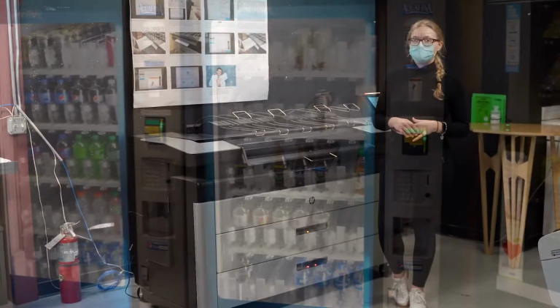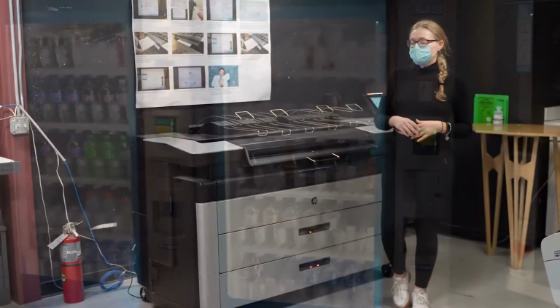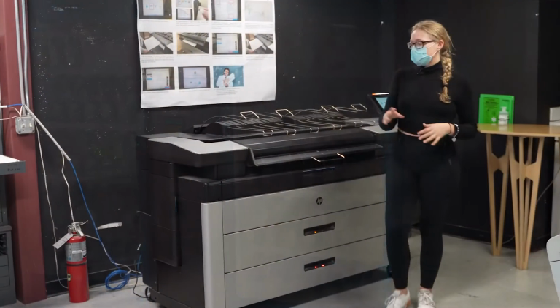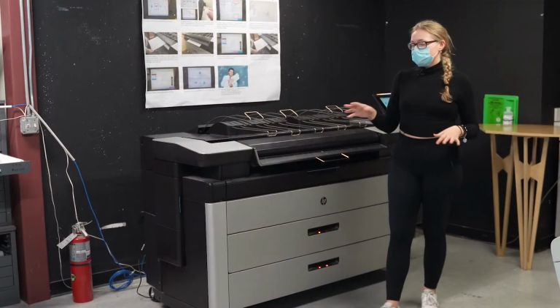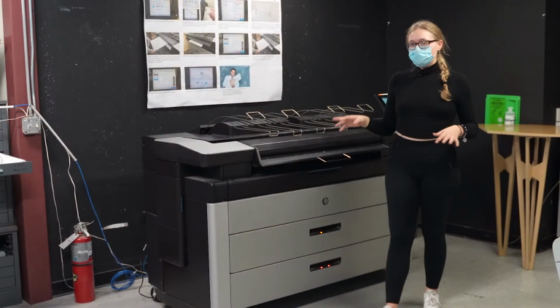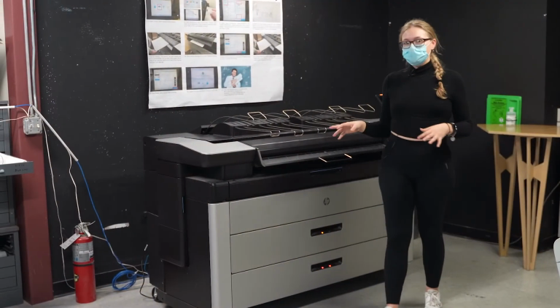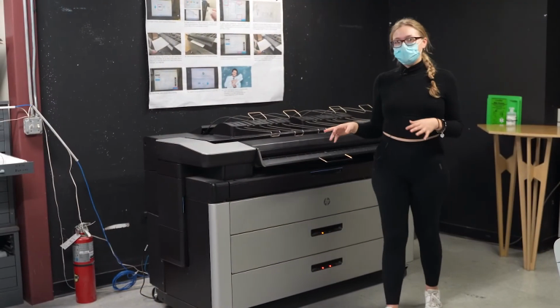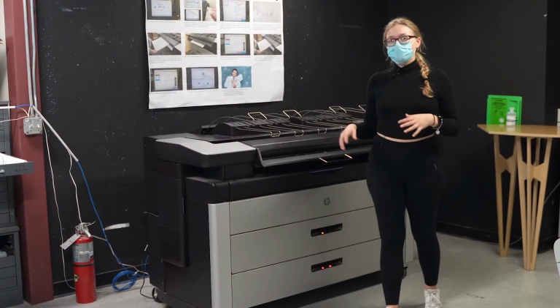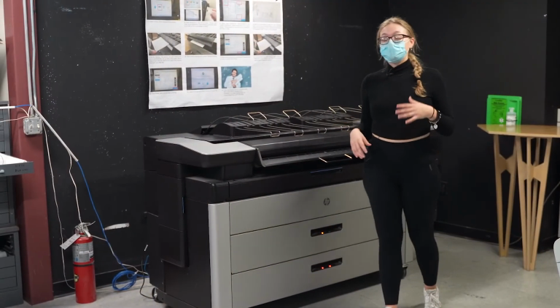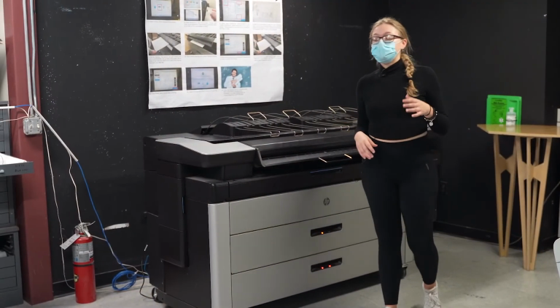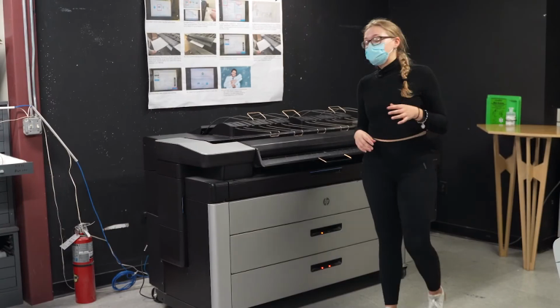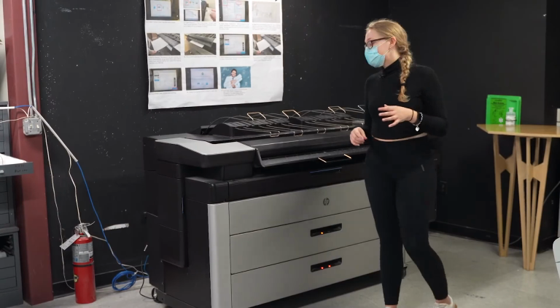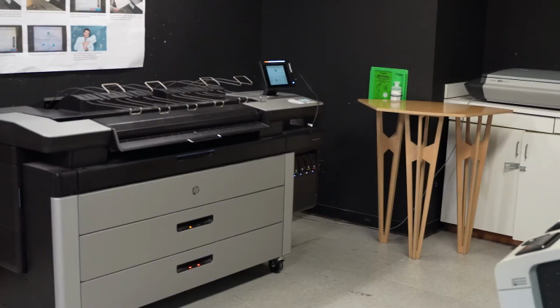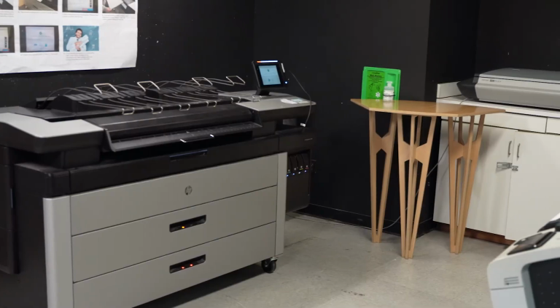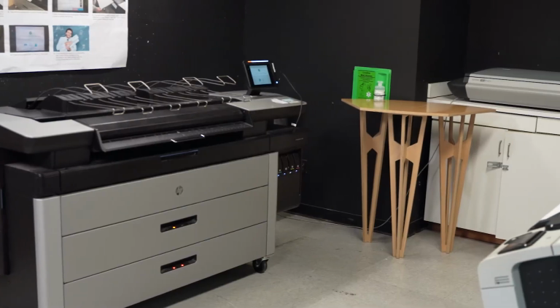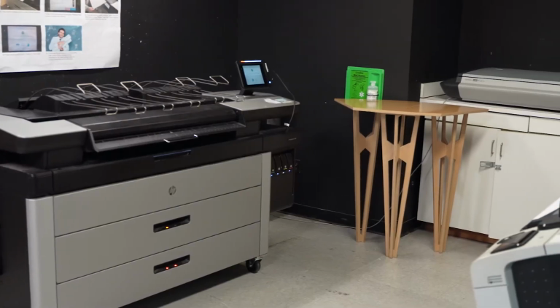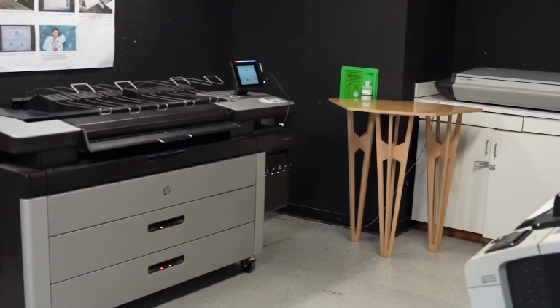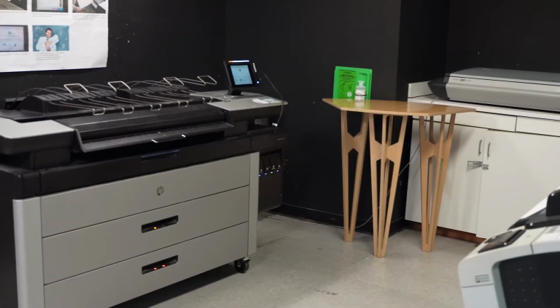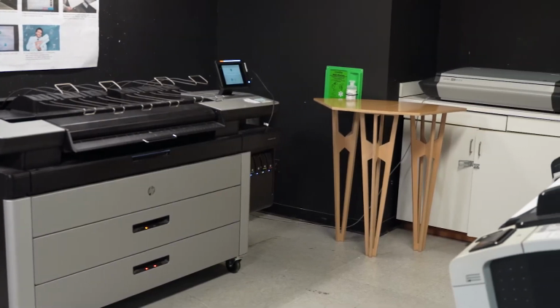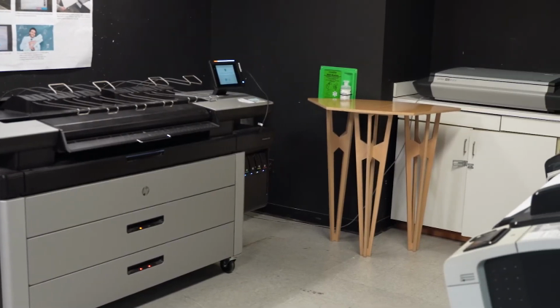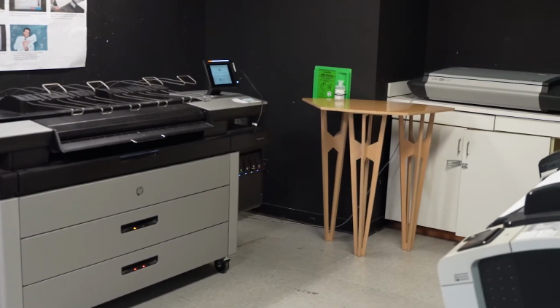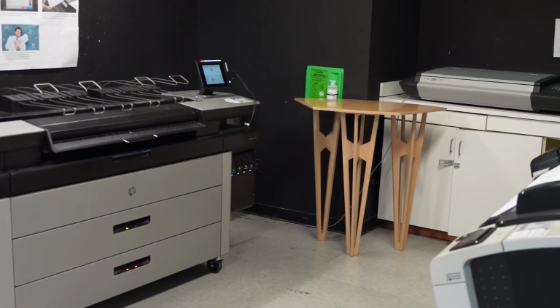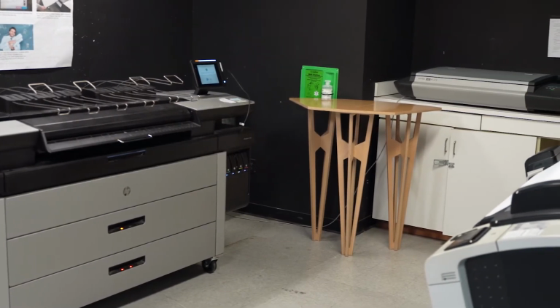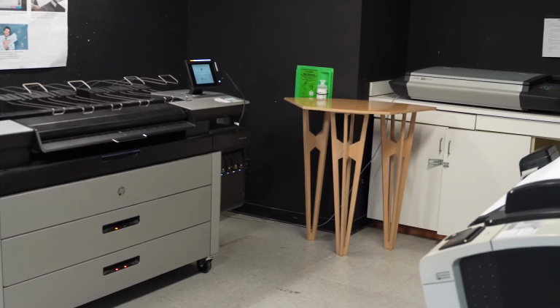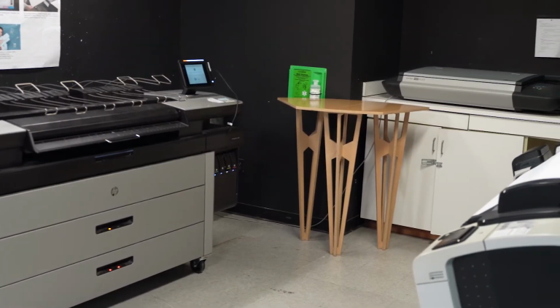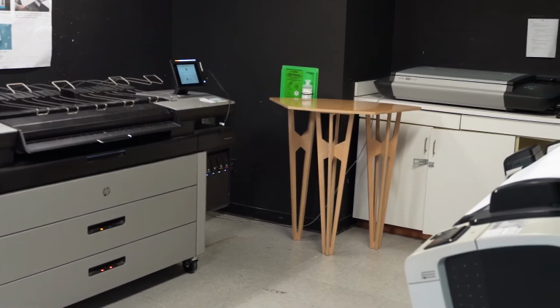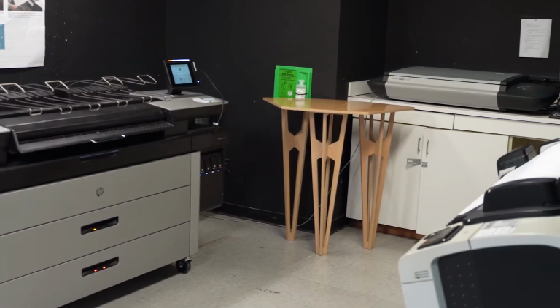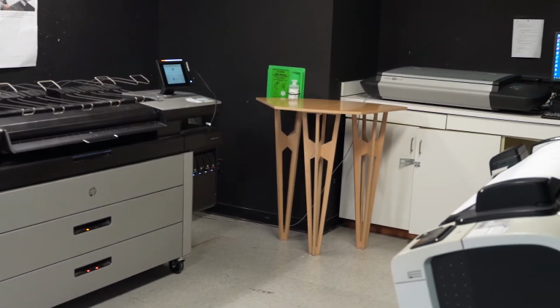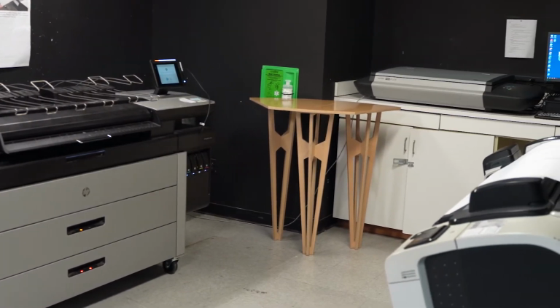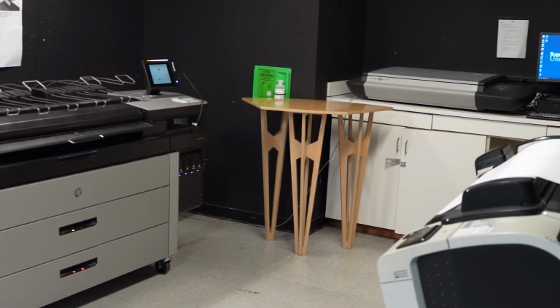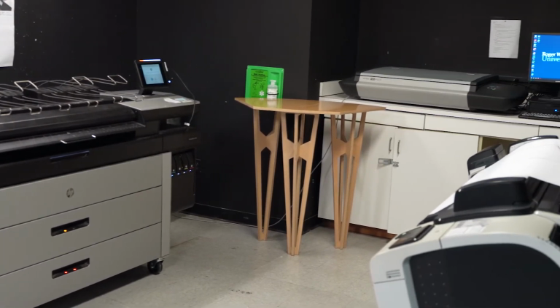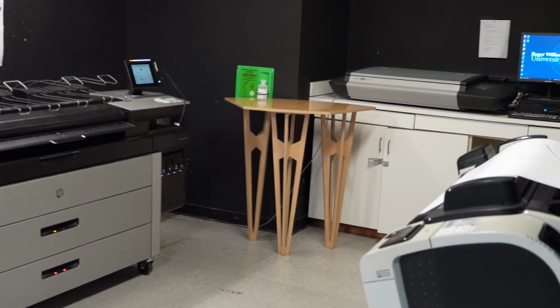So this is our printing room. This space is available for students to have free large format printing and scanning opportunities.